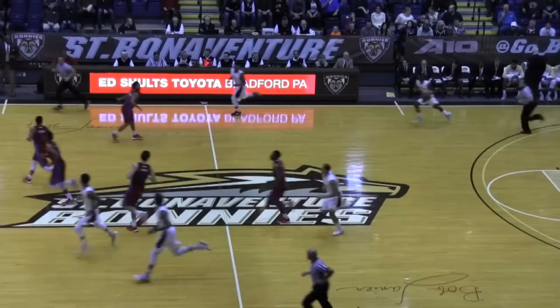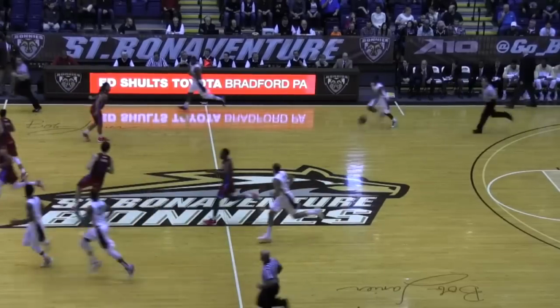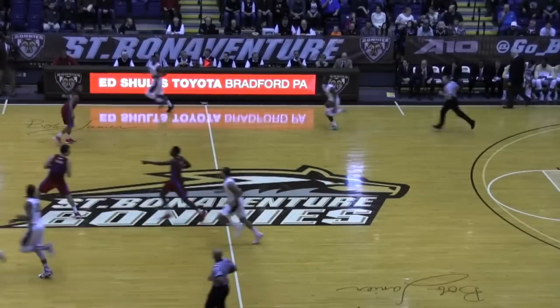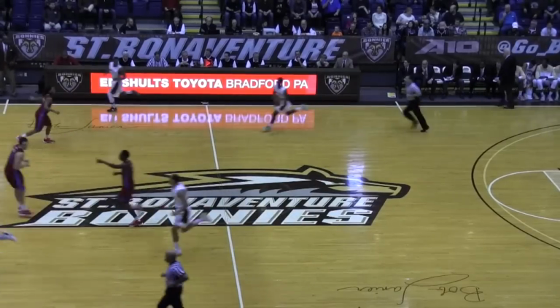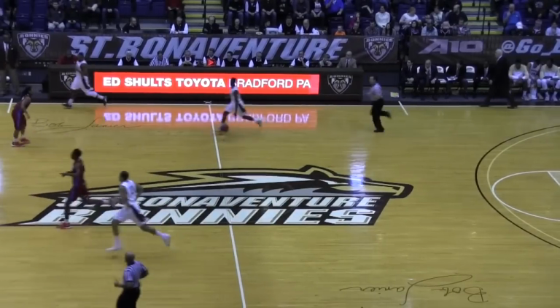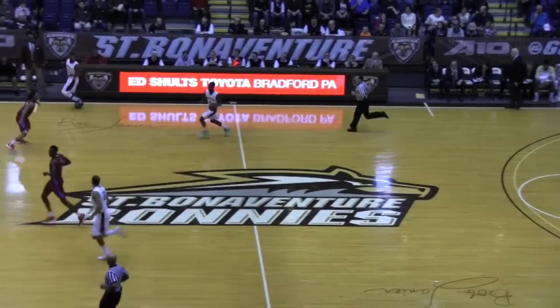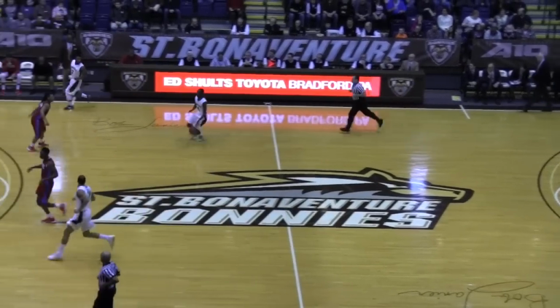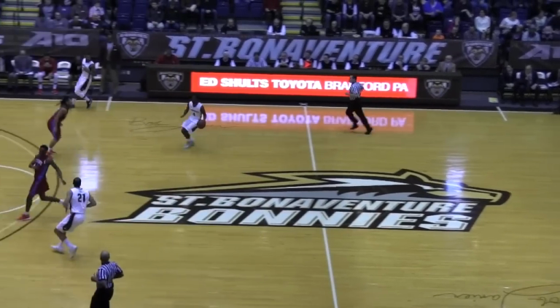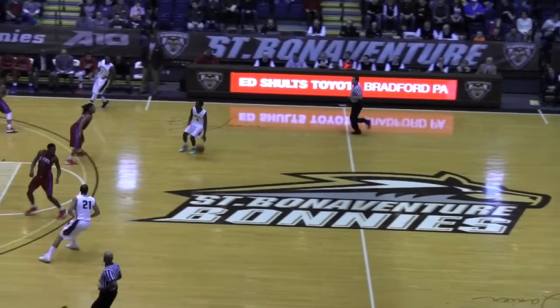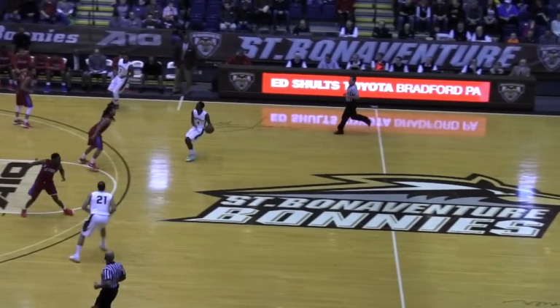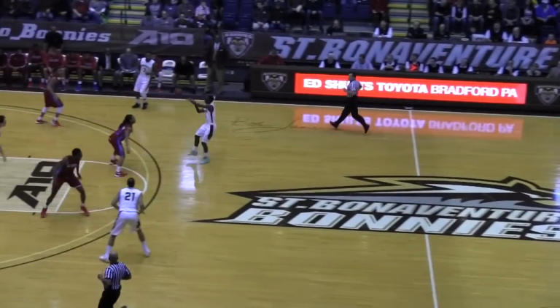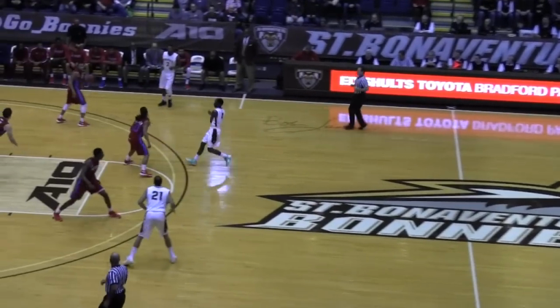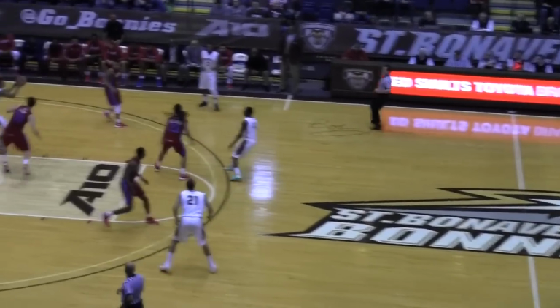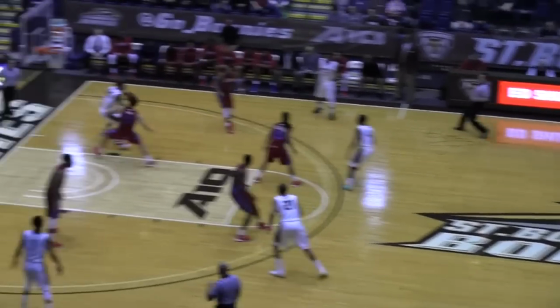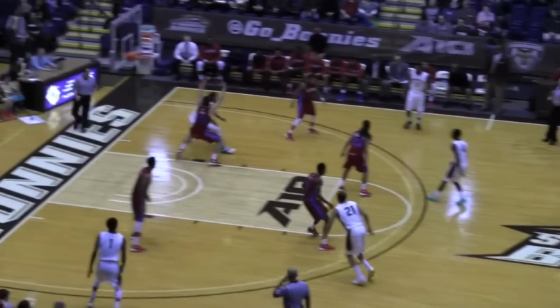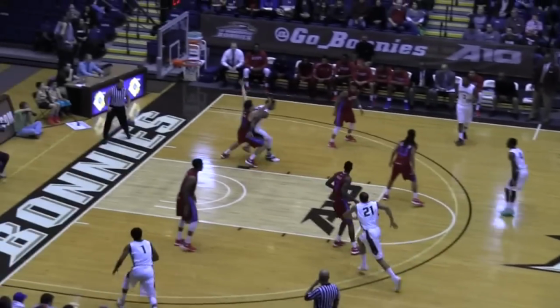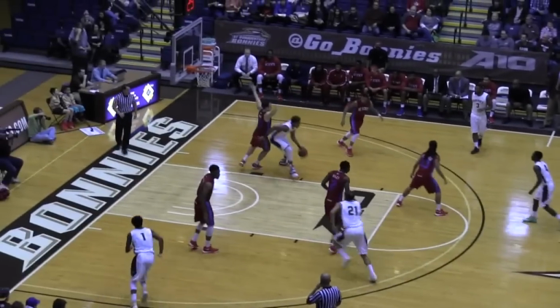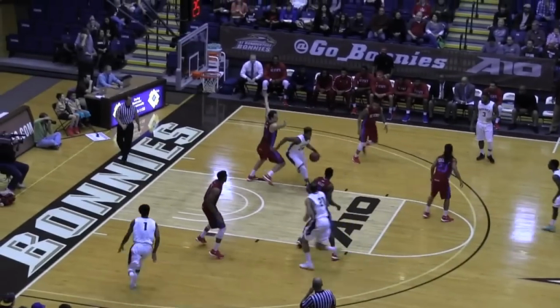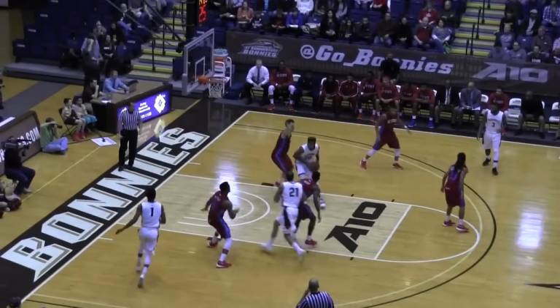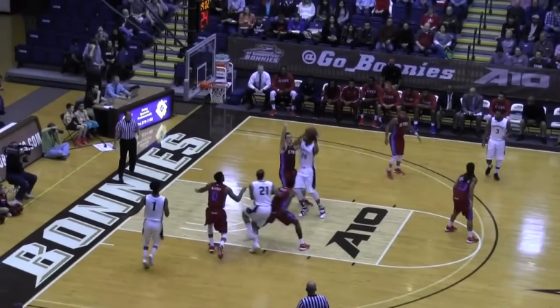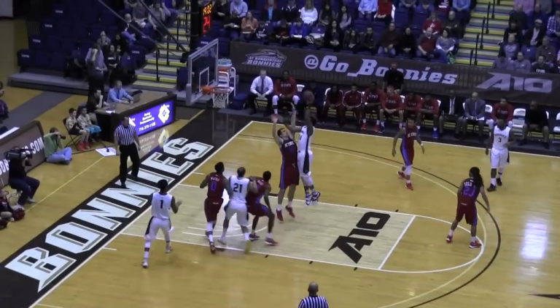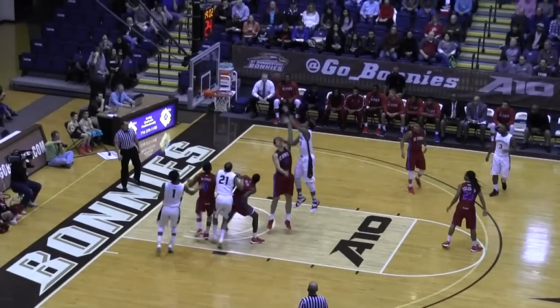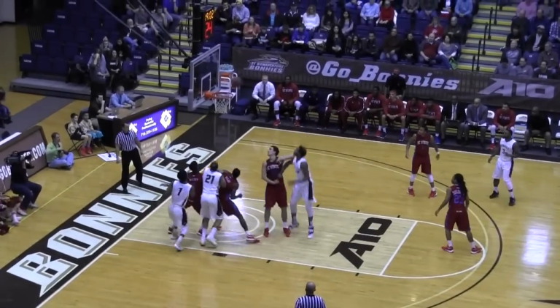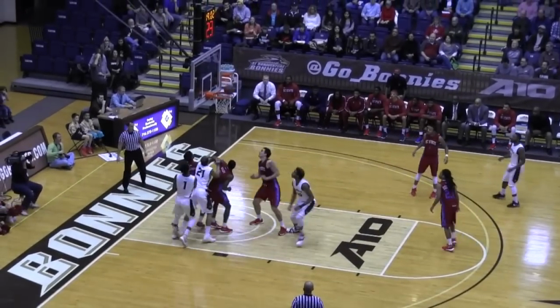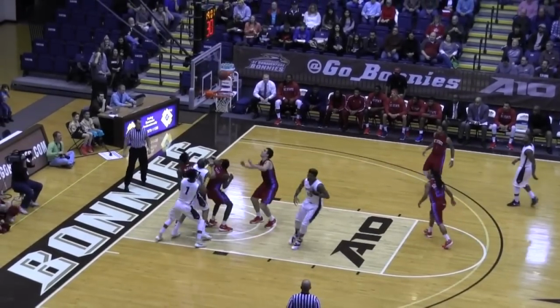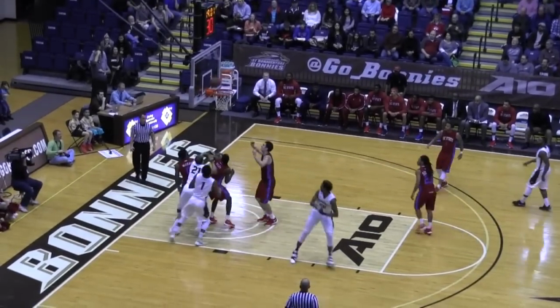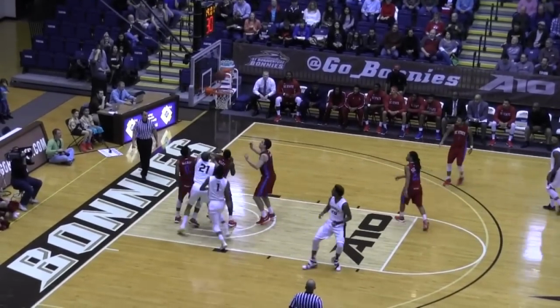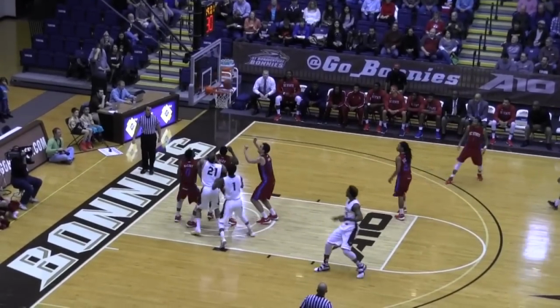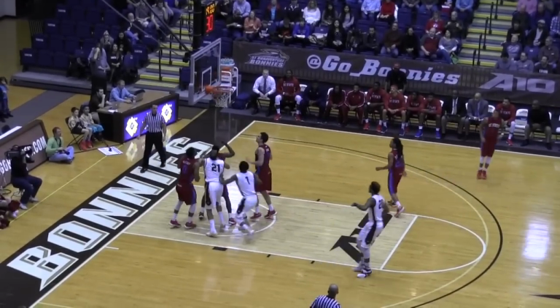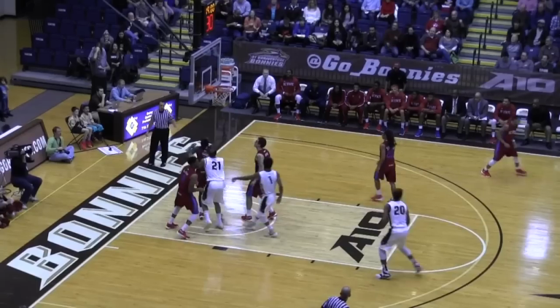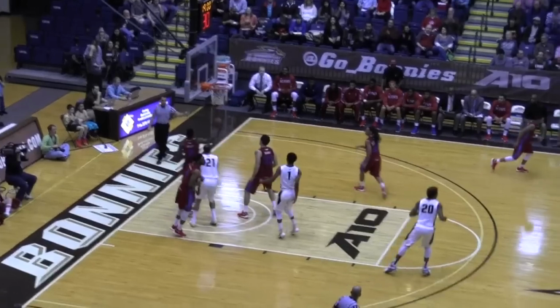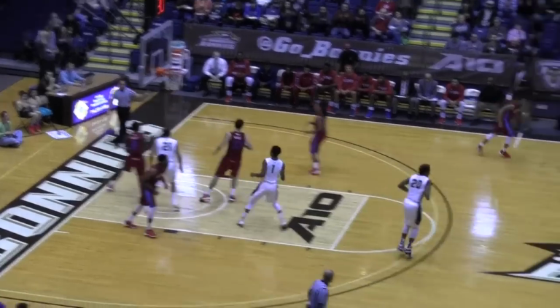Down by Nelson Caputo. Caputo, top of the key, gets it down low to Derrick Woods. Woods inside with a jump hook, and it rattles around and drops in.